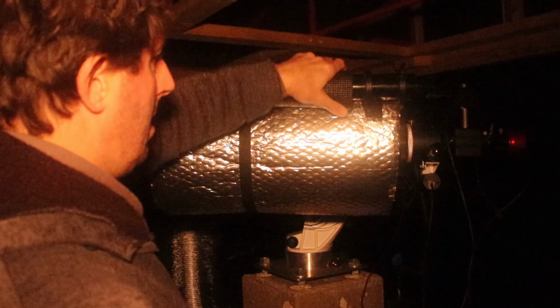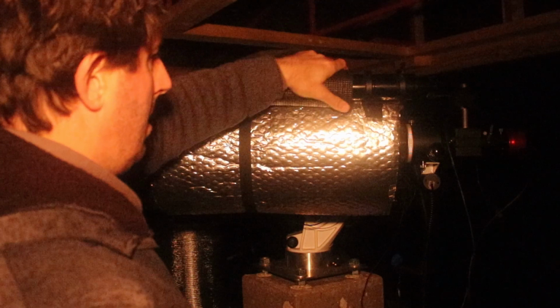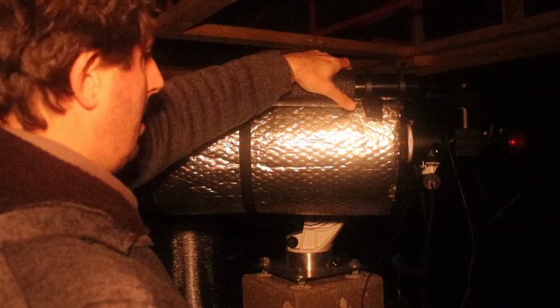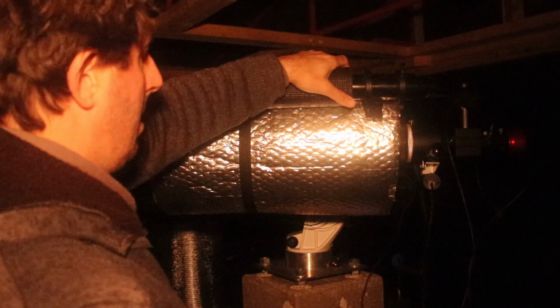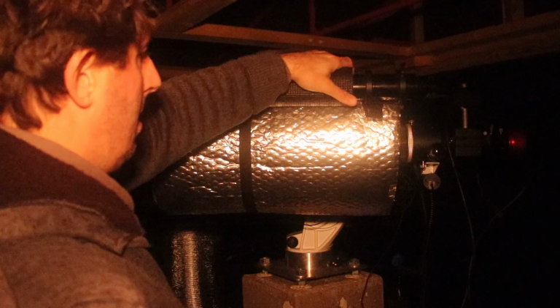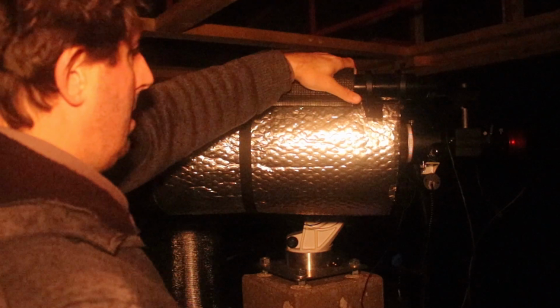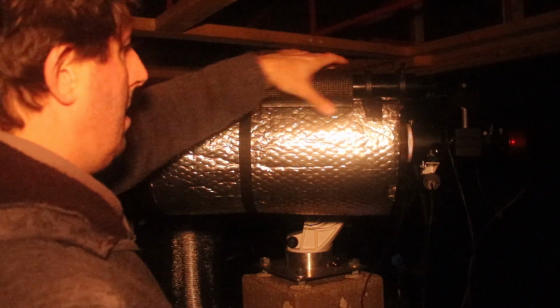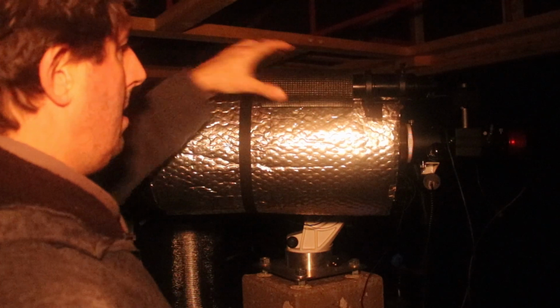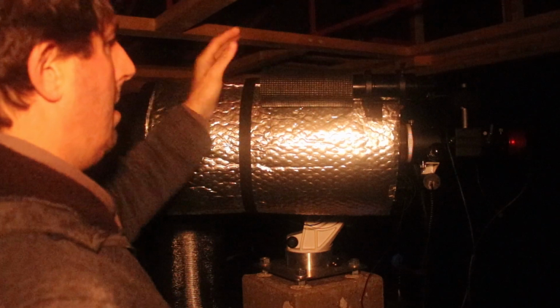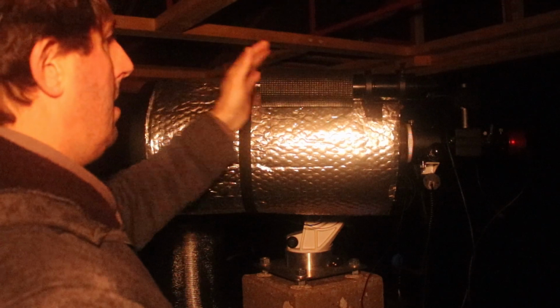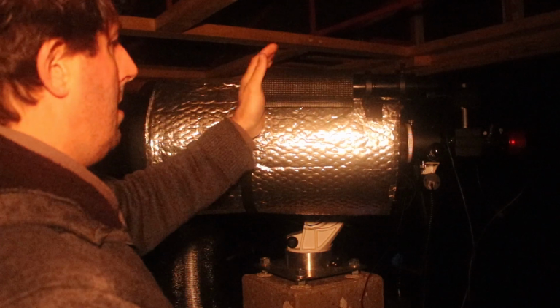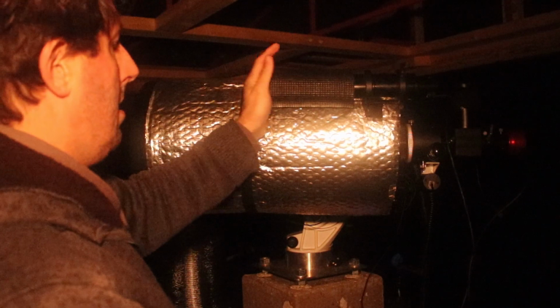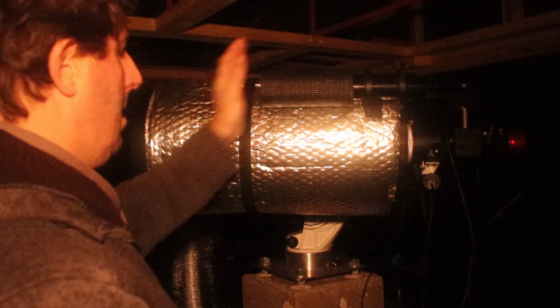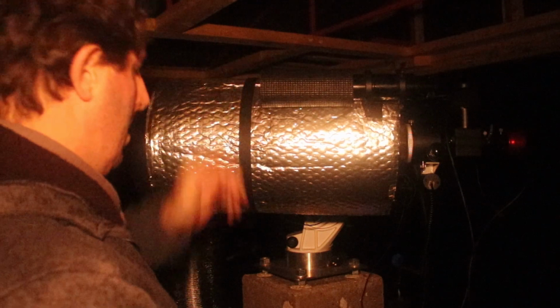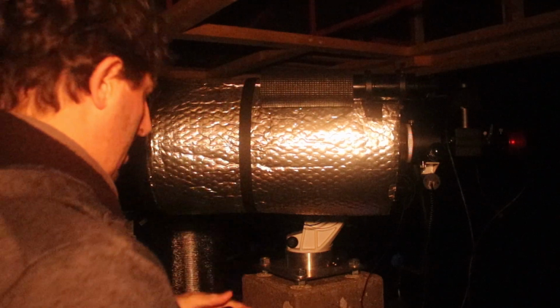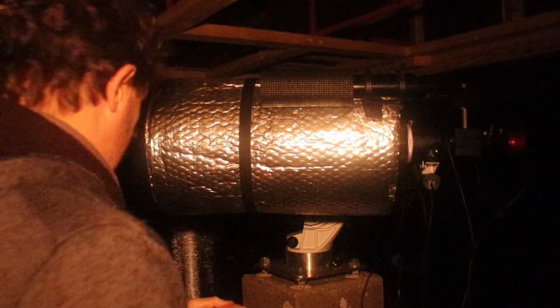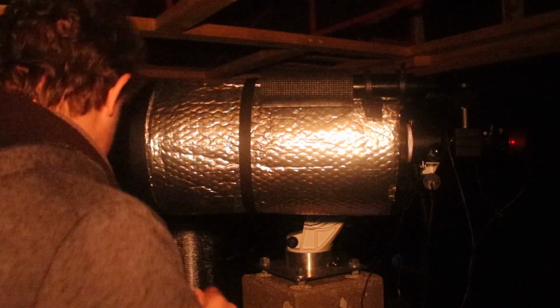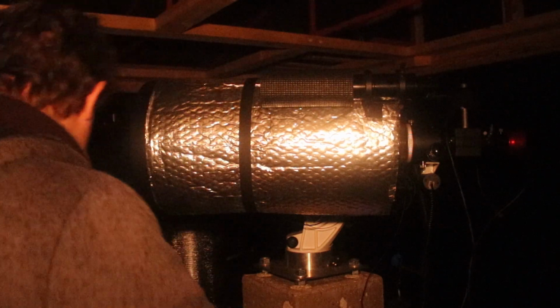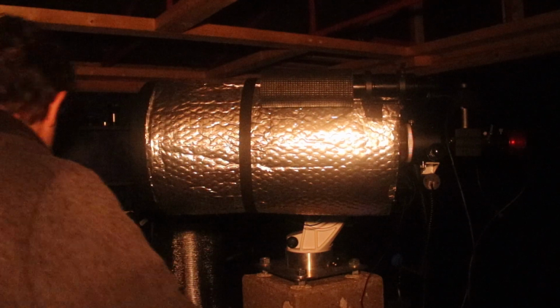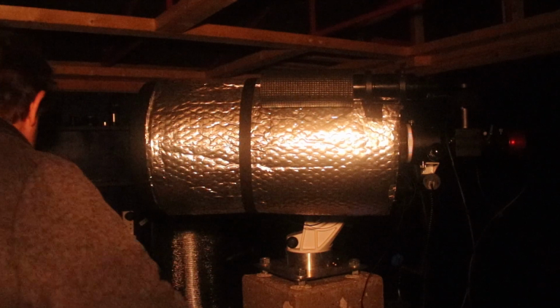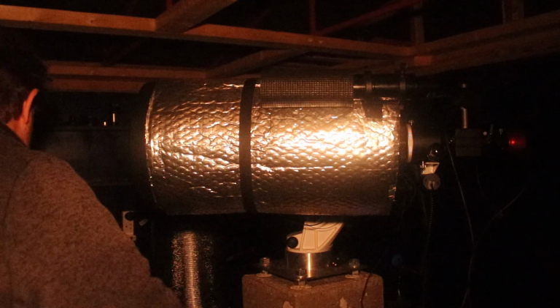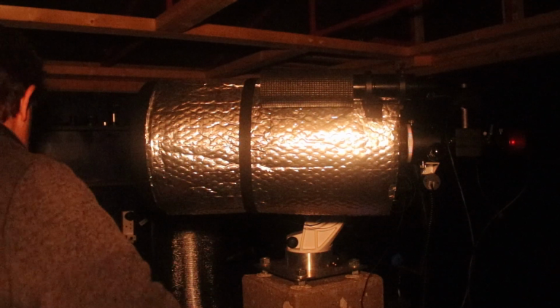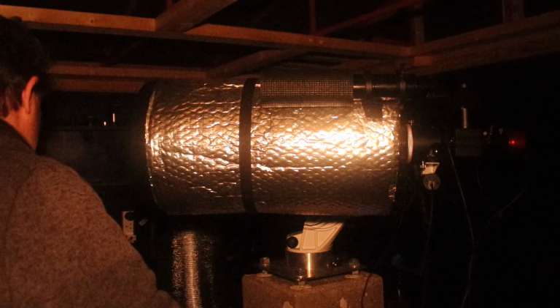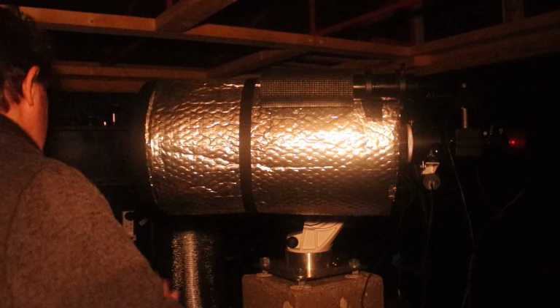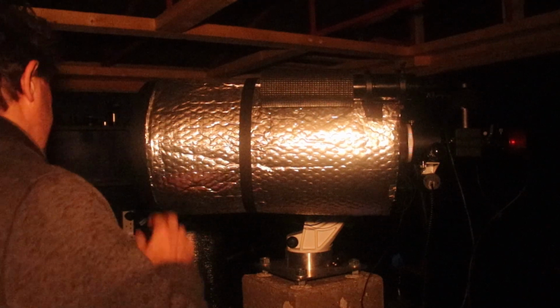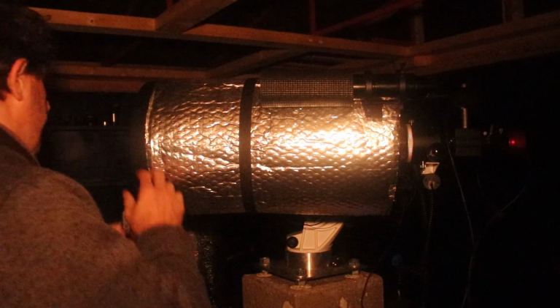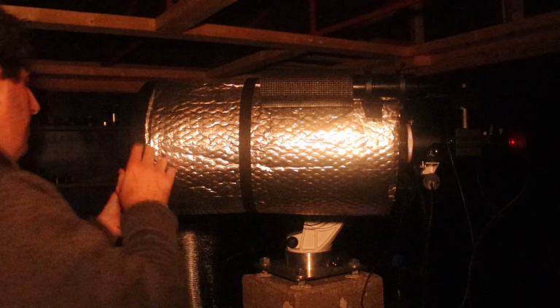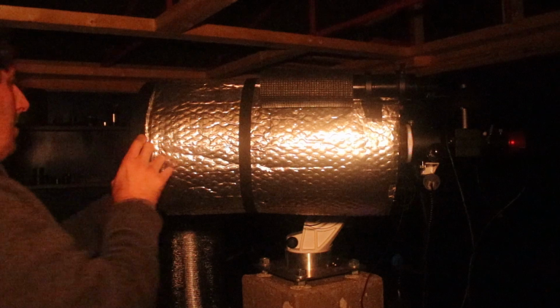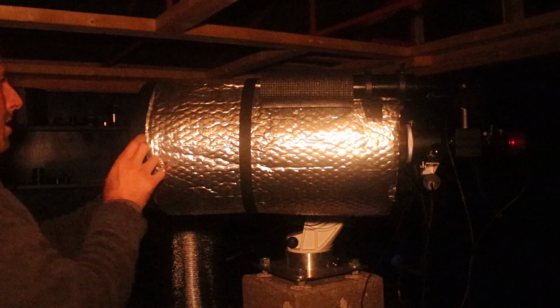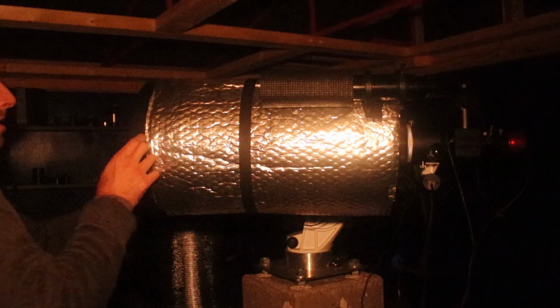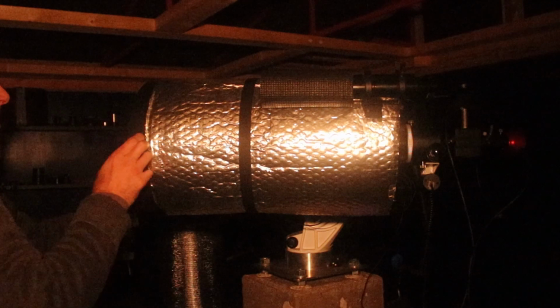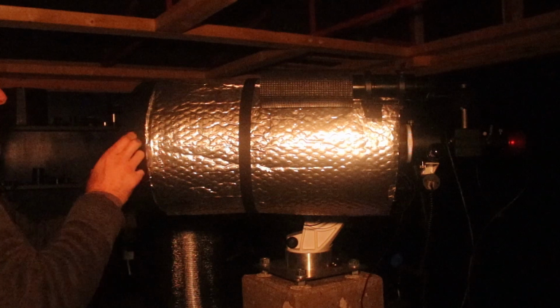I'm setting up my telescope and we're going to have a look at the nearly full moon and Mars.